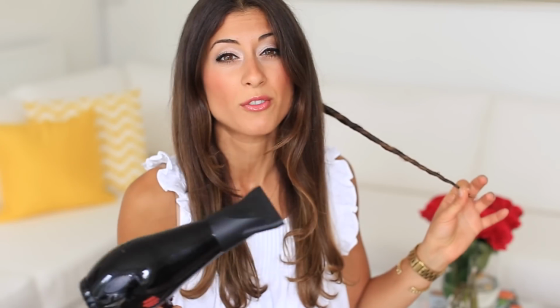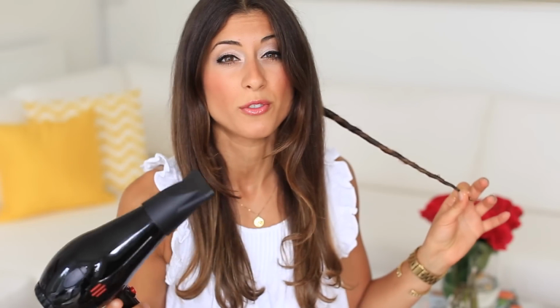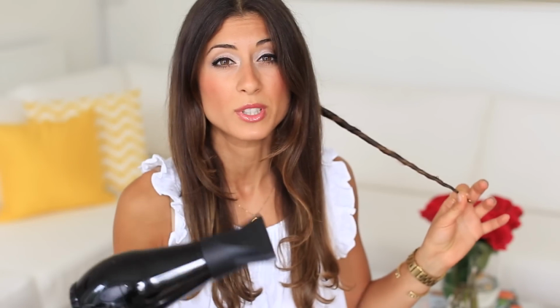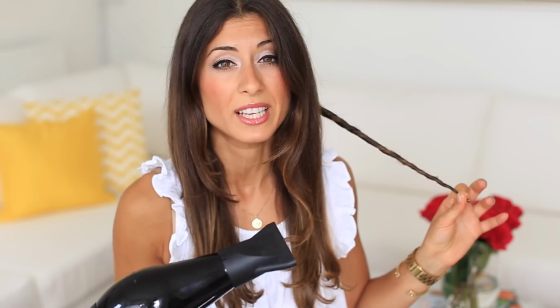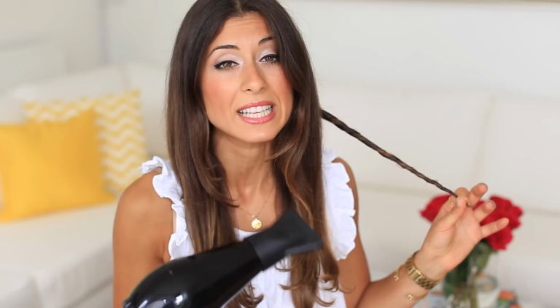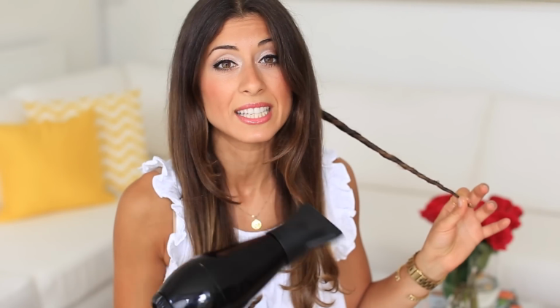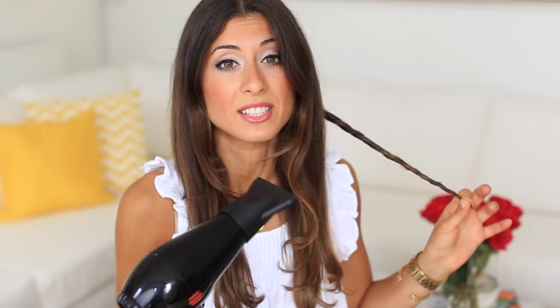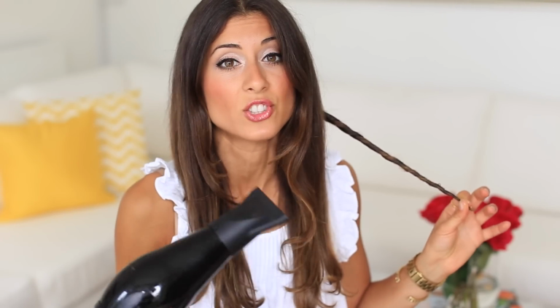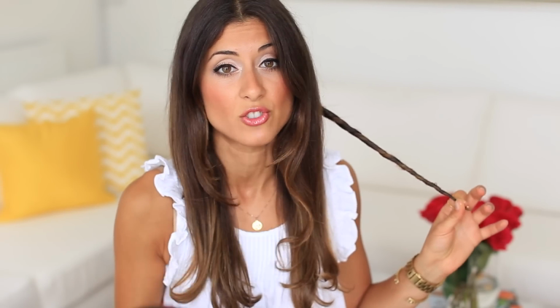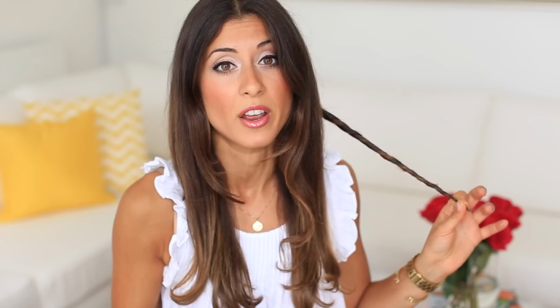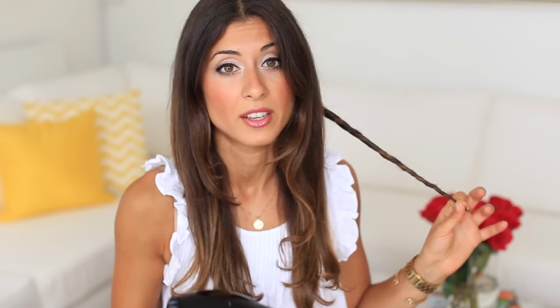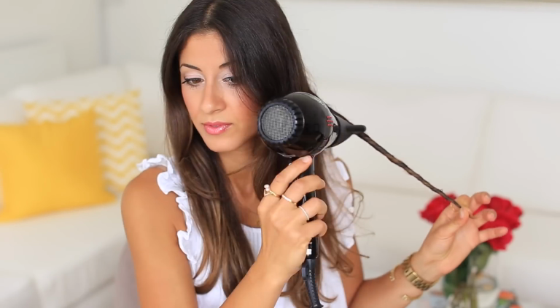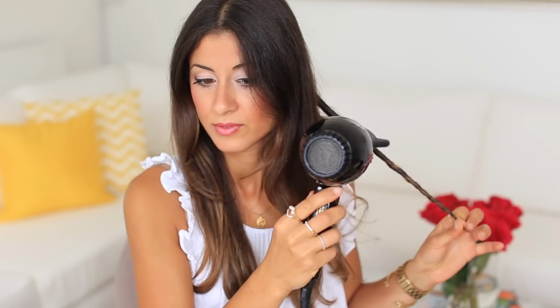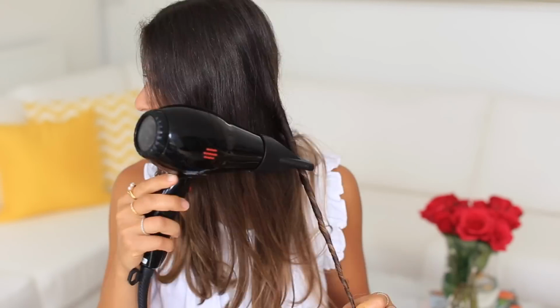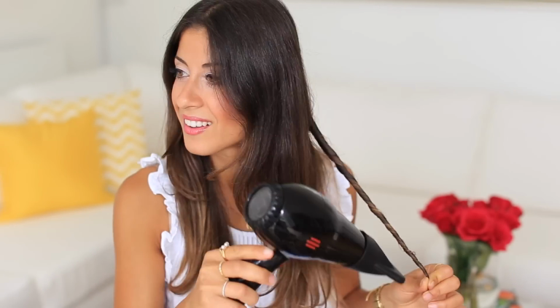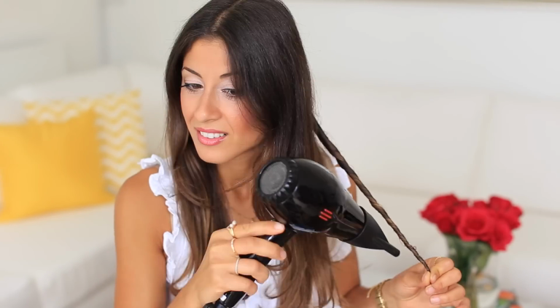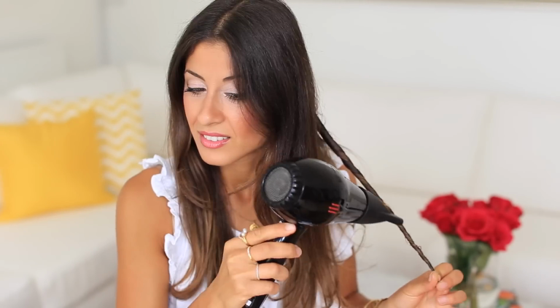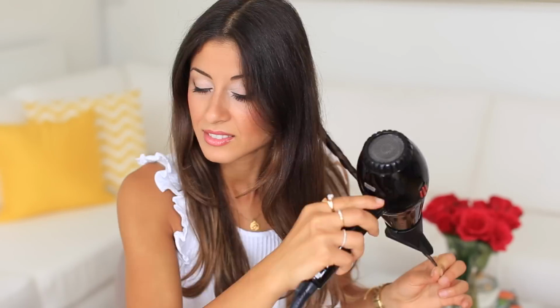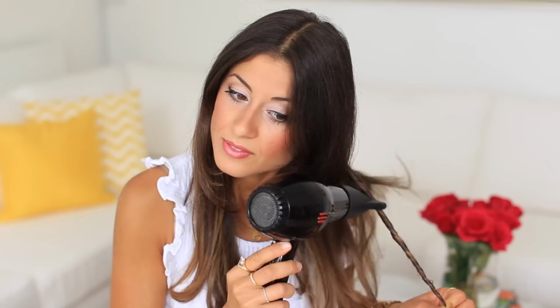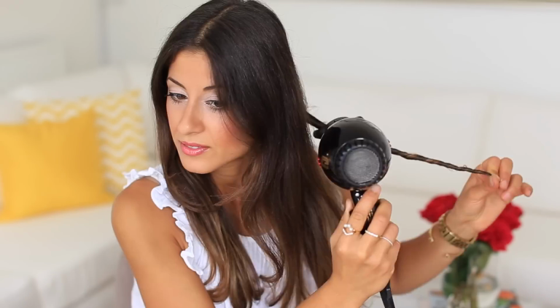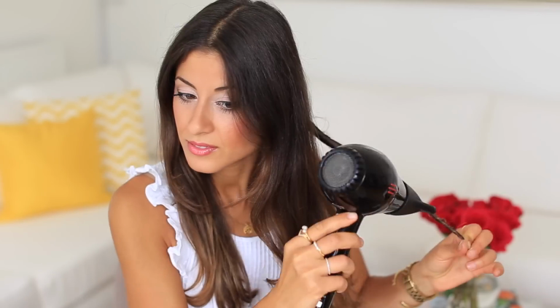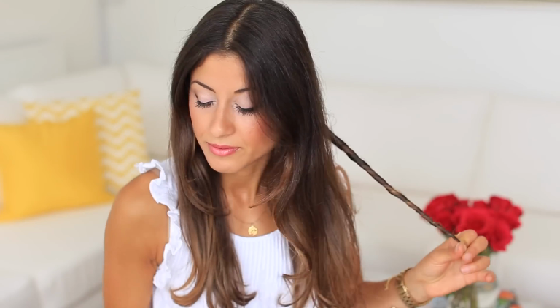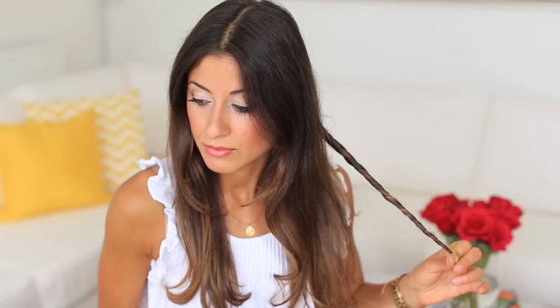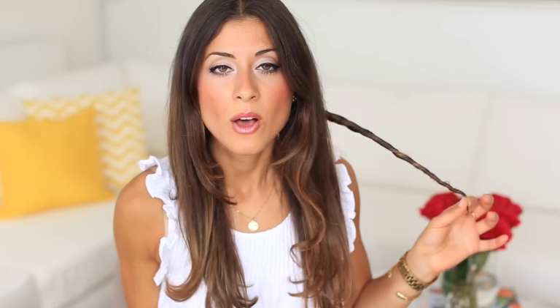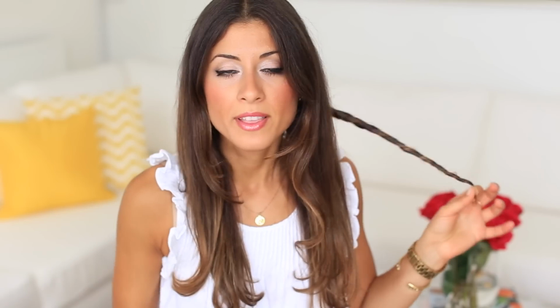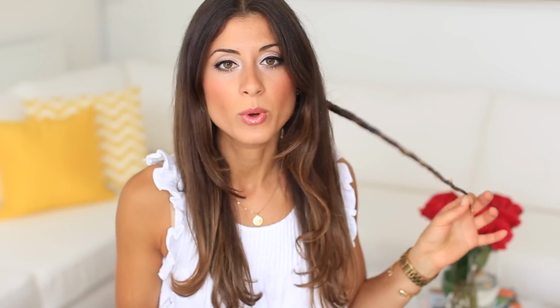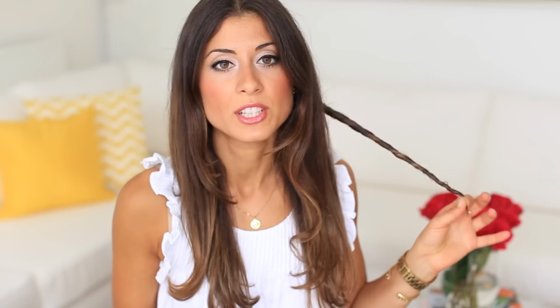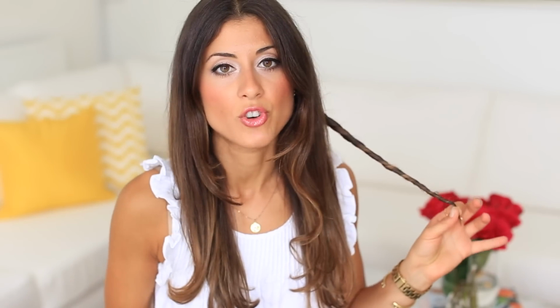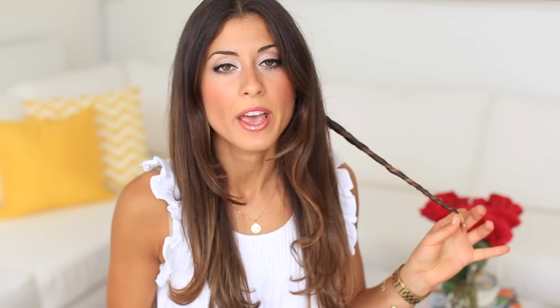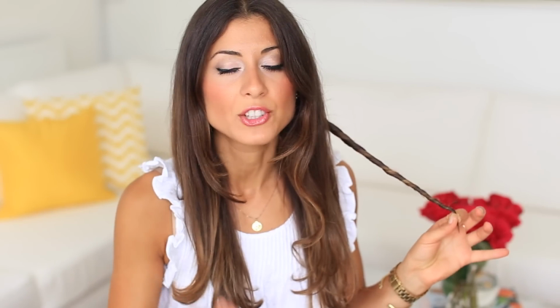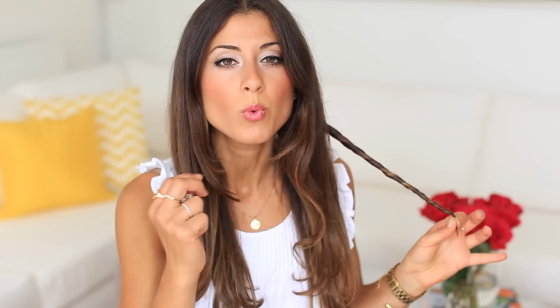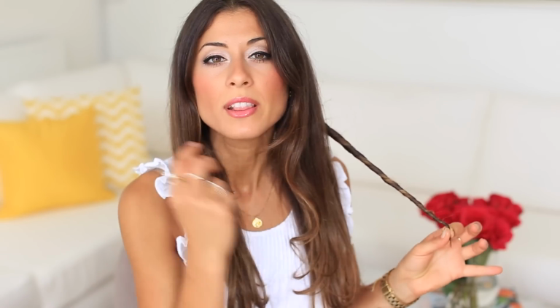Now I'm just gonna blast the blow-dryer for a few seconds until the section is dry. Once the twist is dry, I just want to let it cool in the twist.